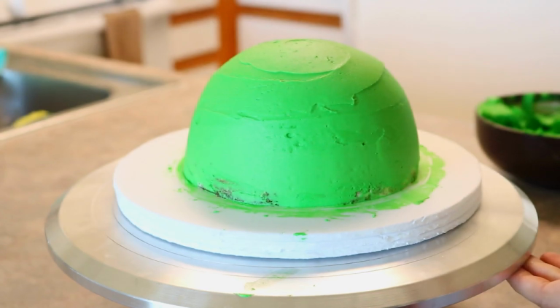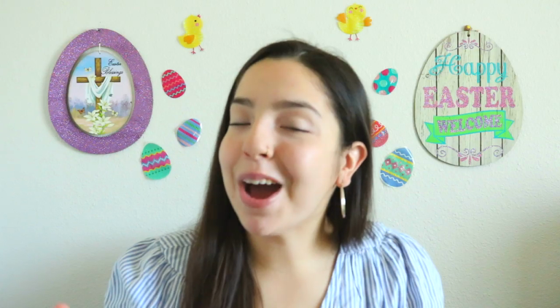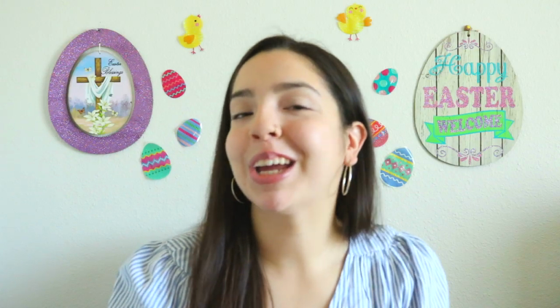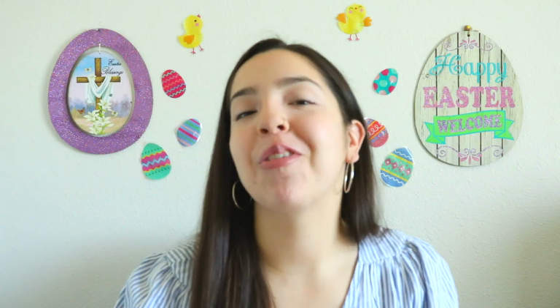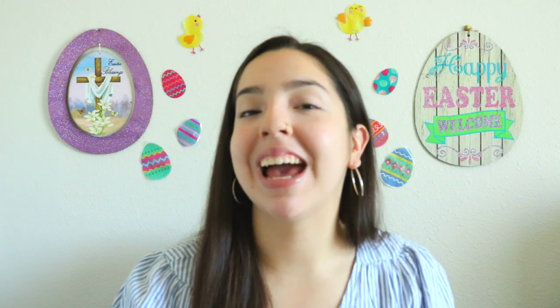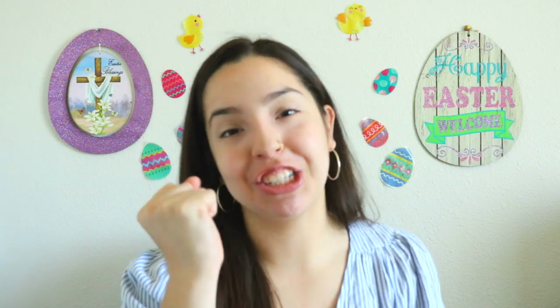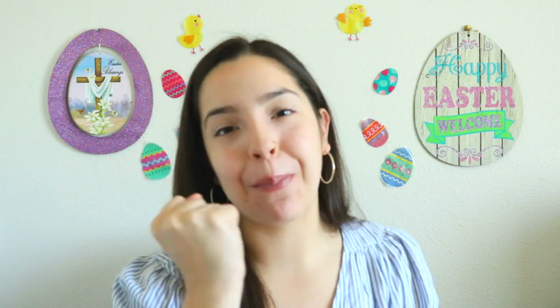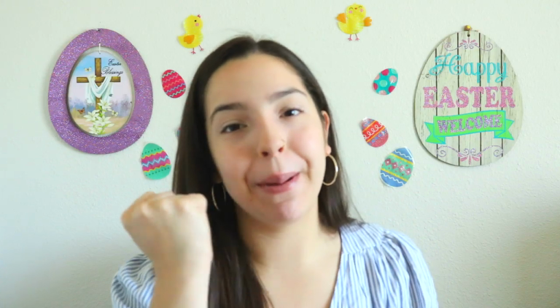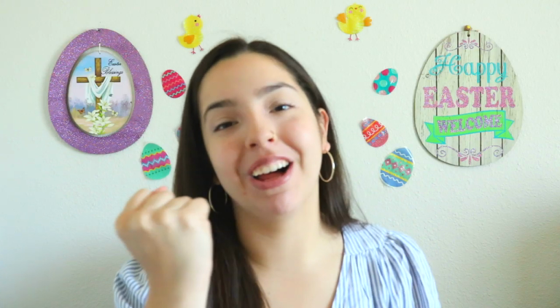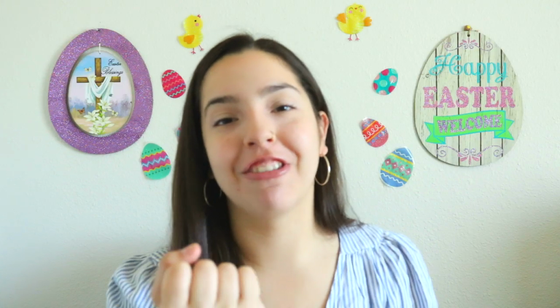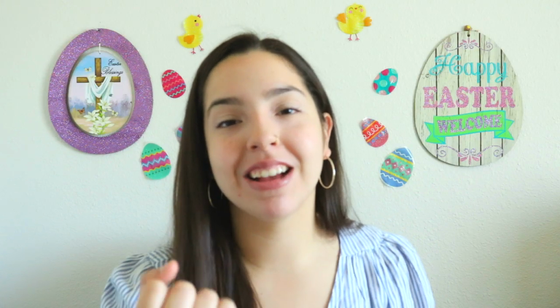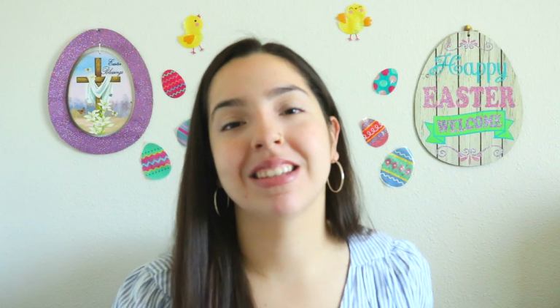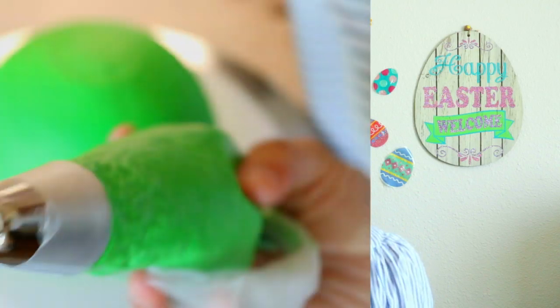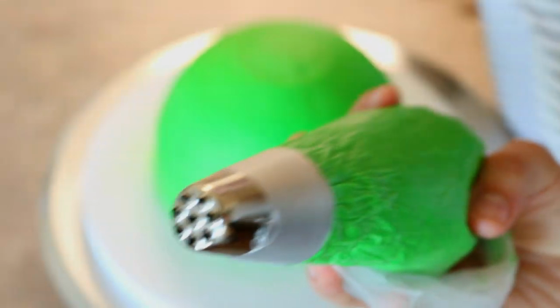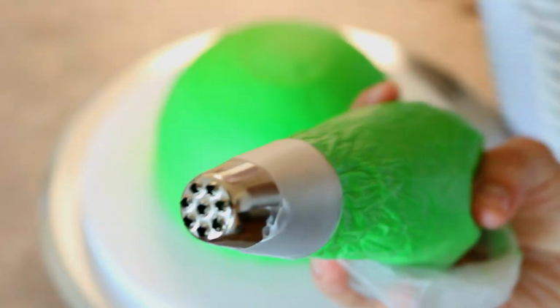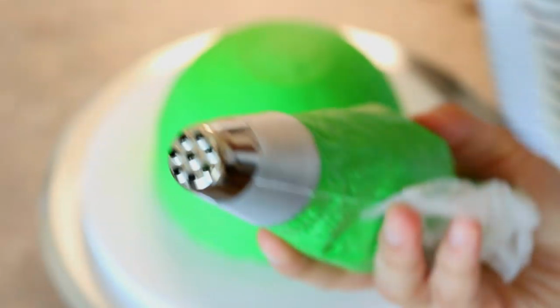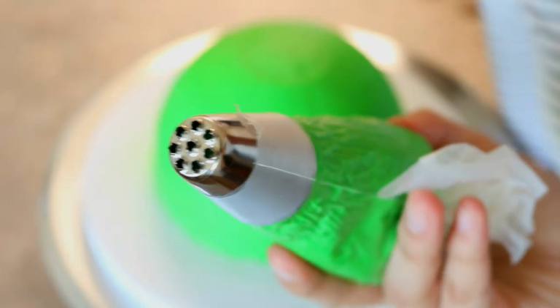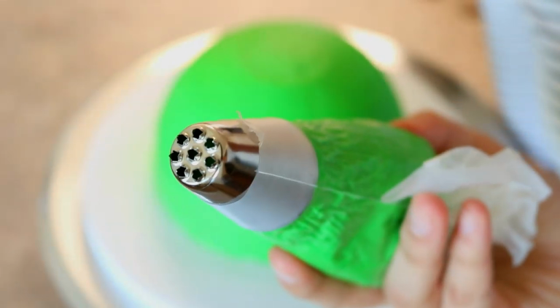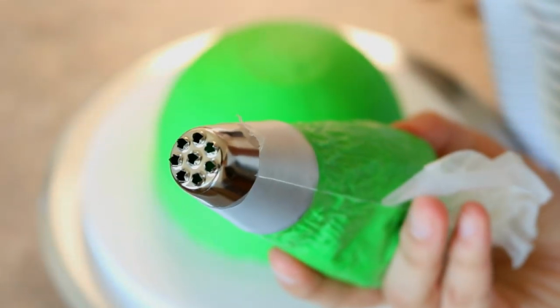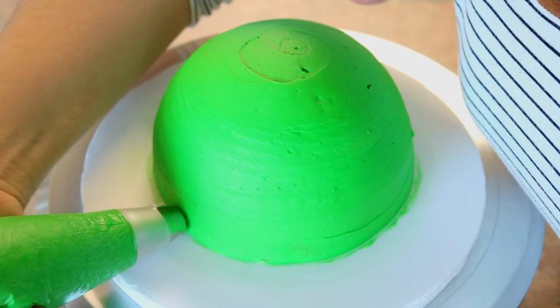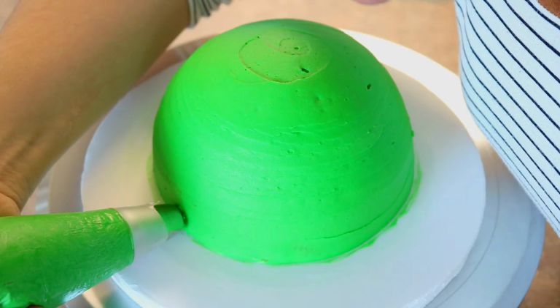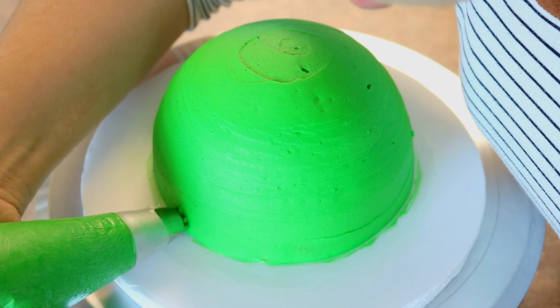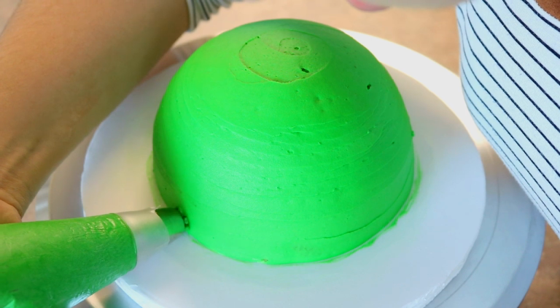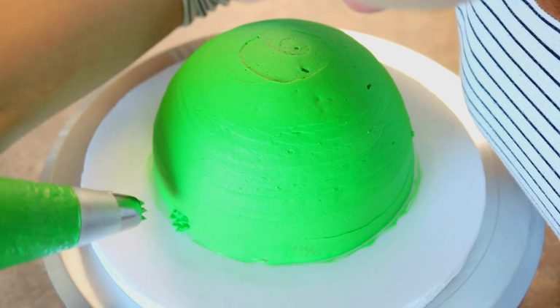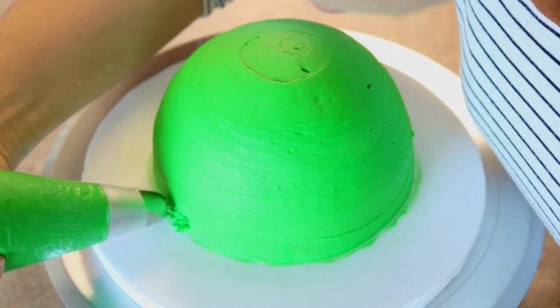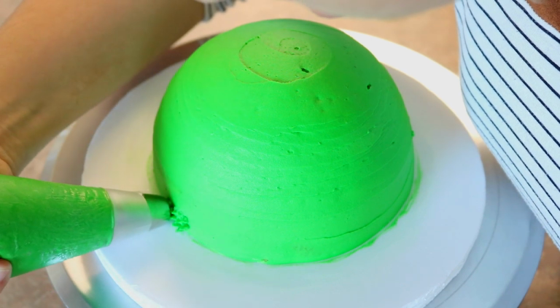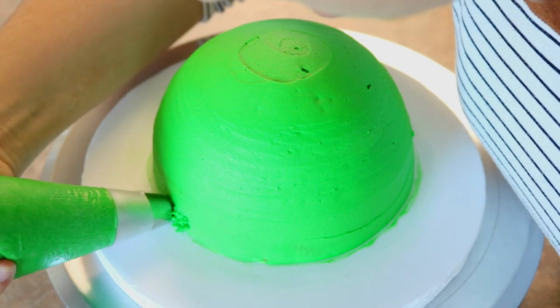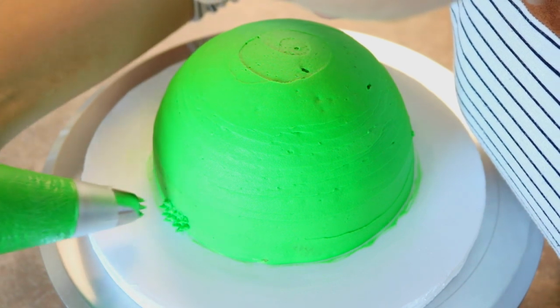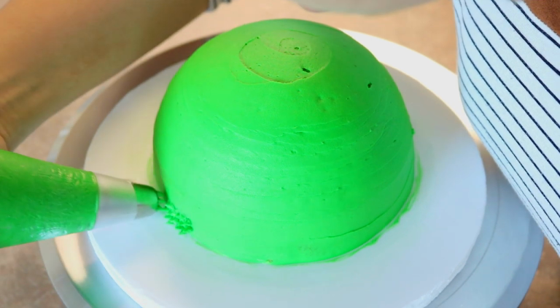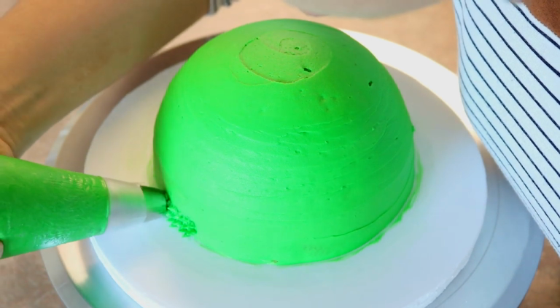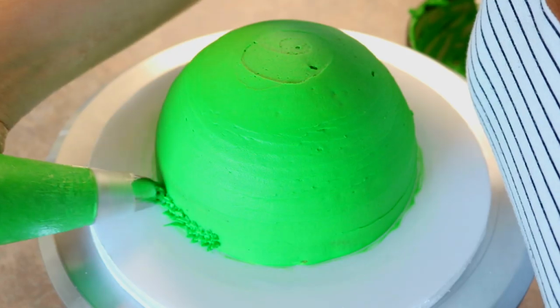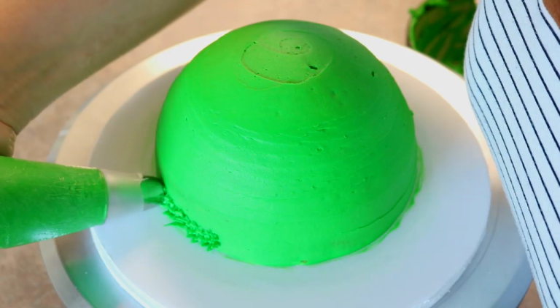Now I can go ahead and start piping on the grass. To get this grass effect I'm using a Wilton 234 piping tip.